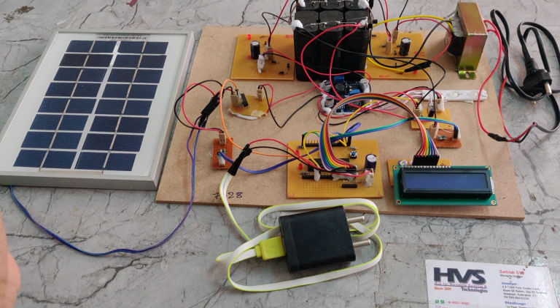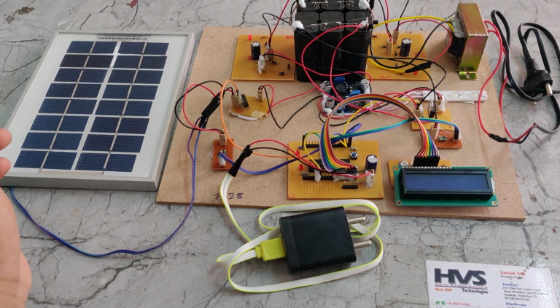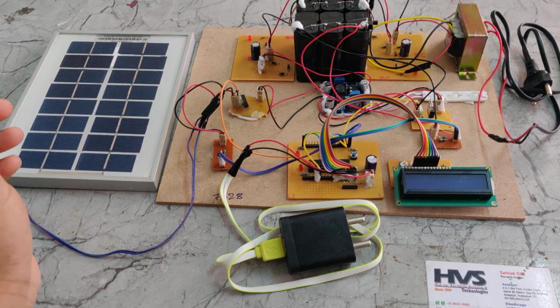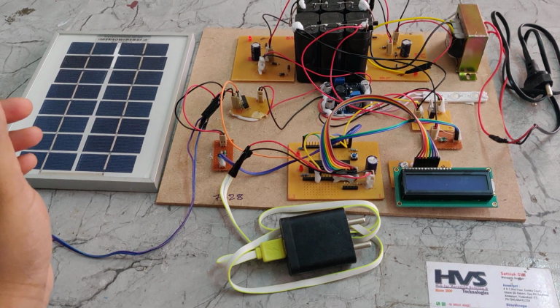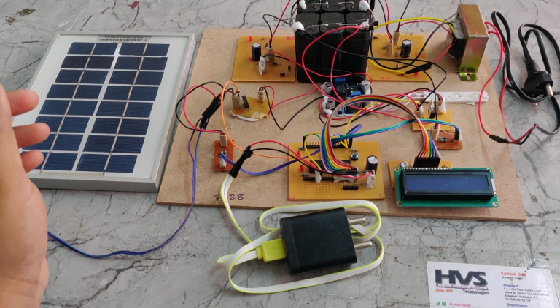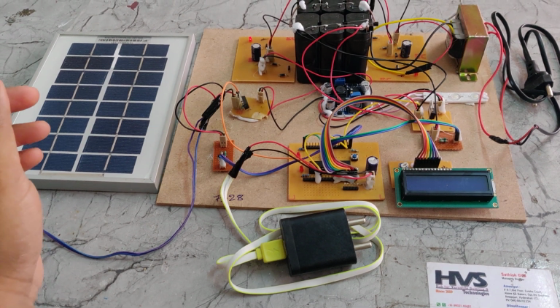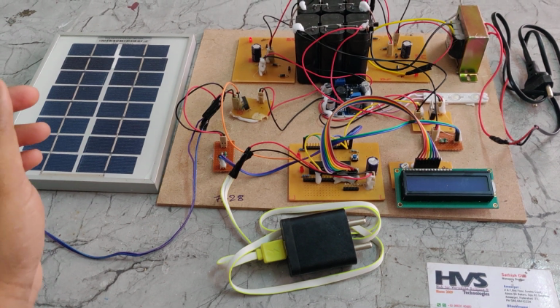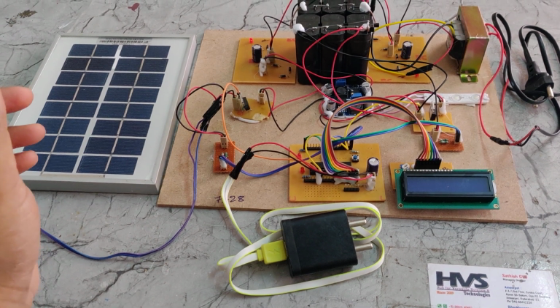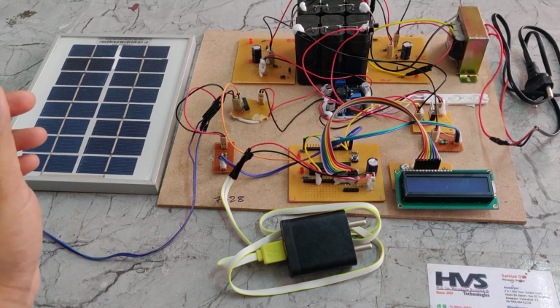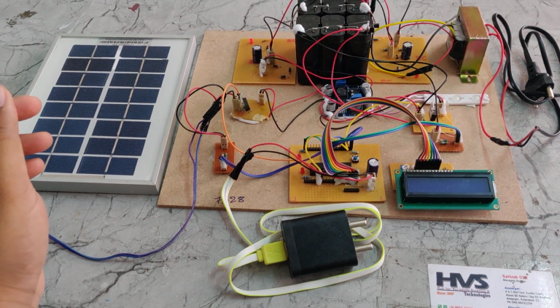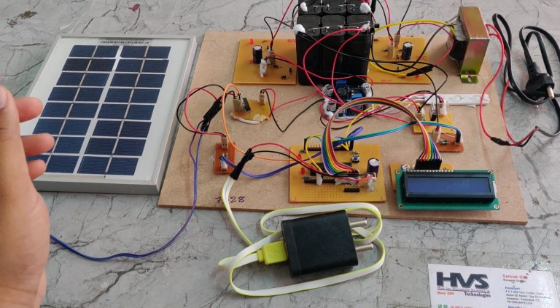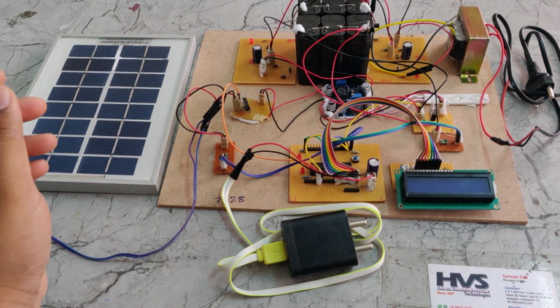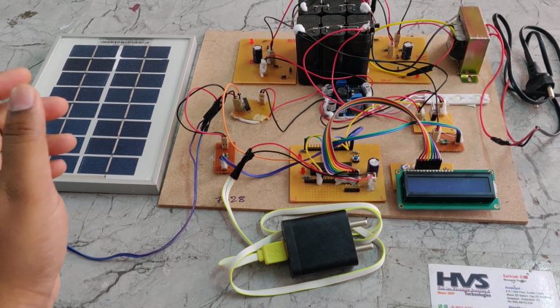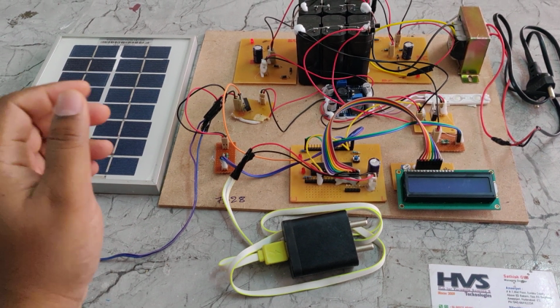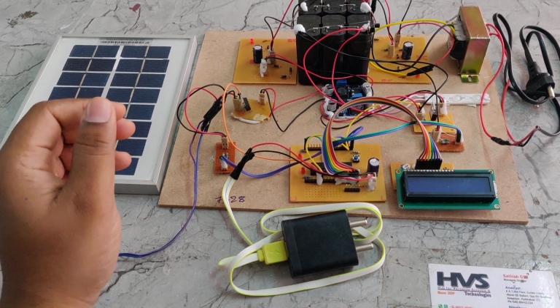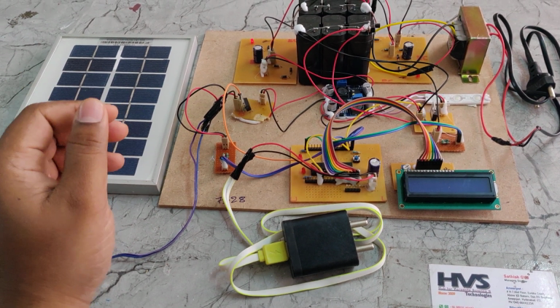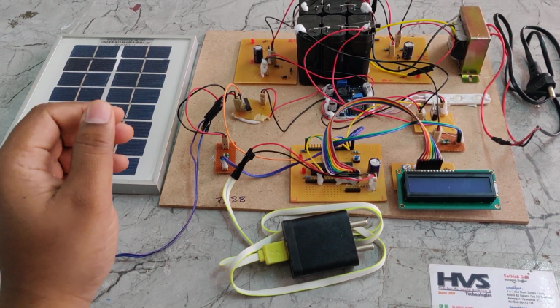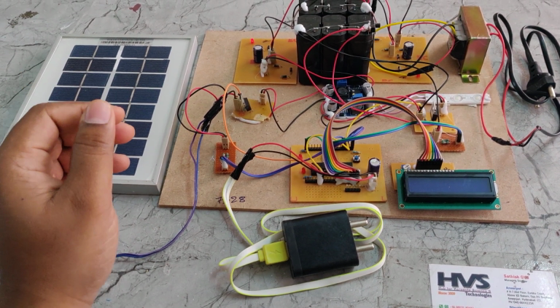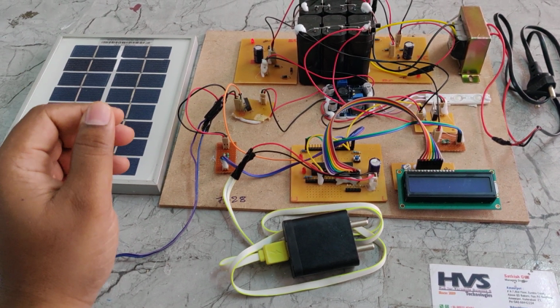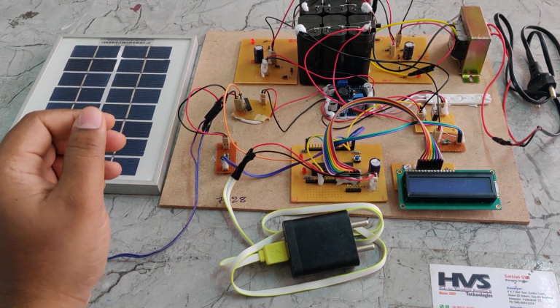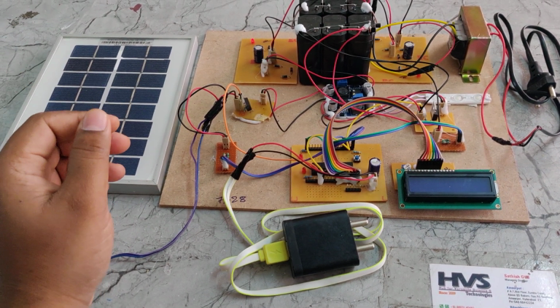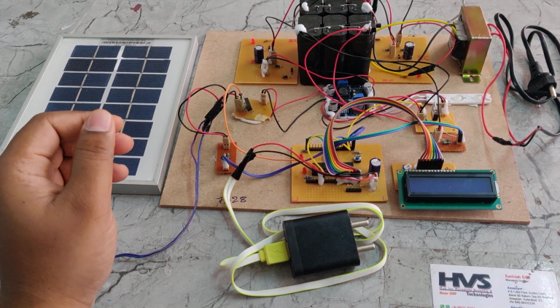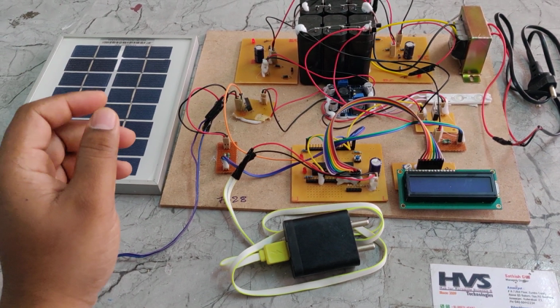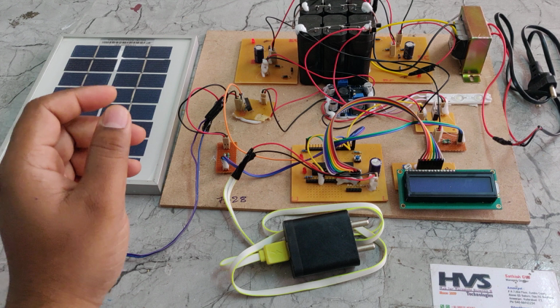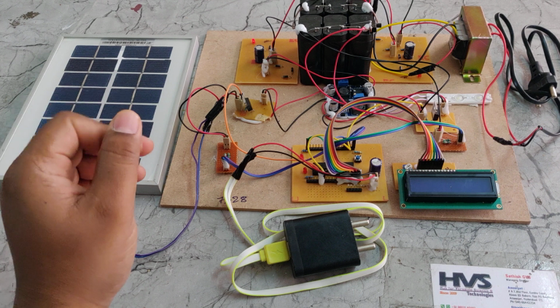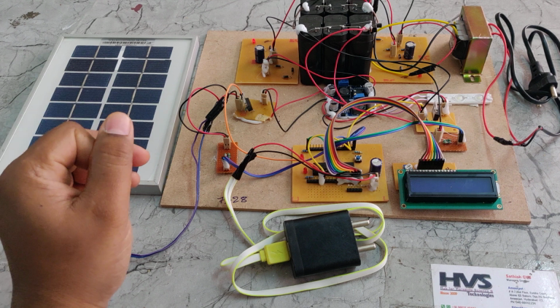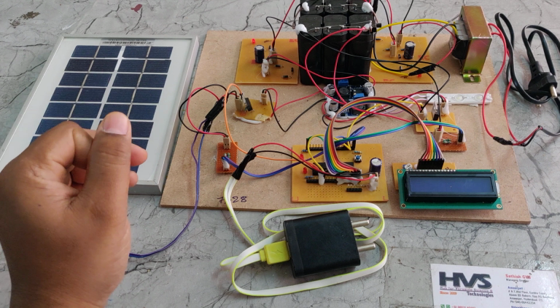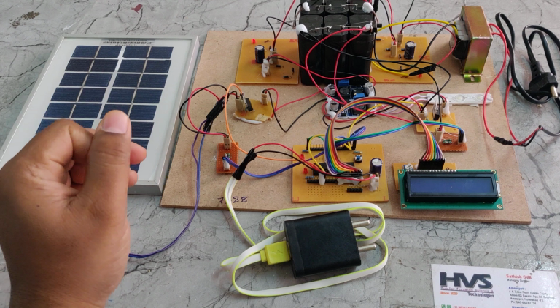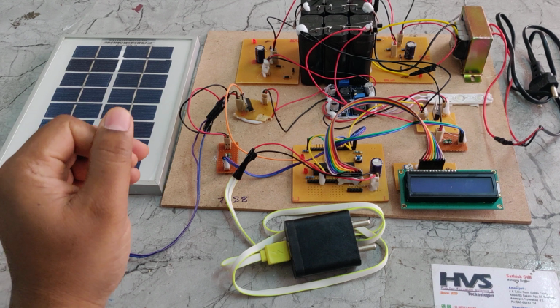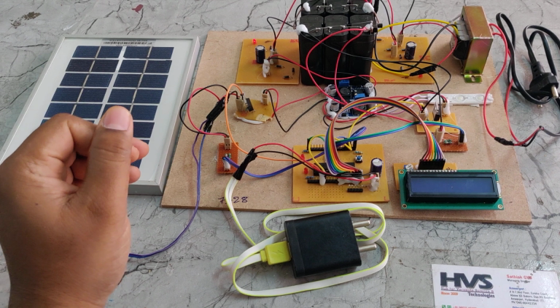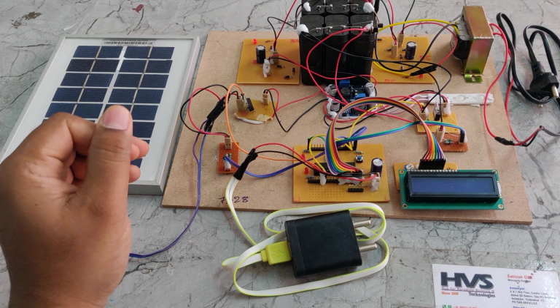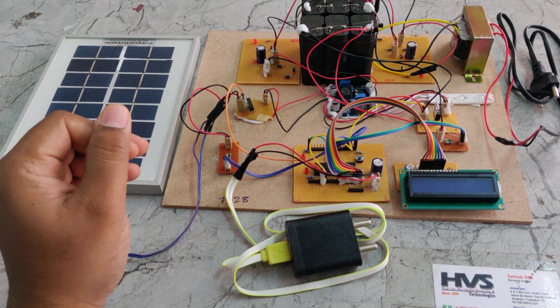Welcome to the project demonstration of solar battery charging using a bi-directional DC-to-DC buck and boost converter.